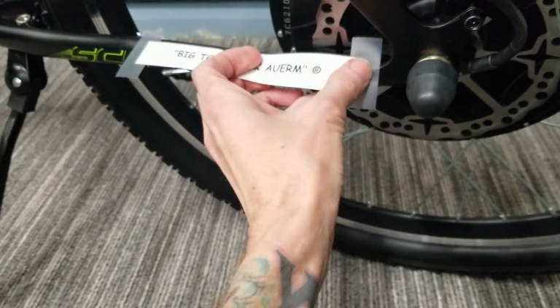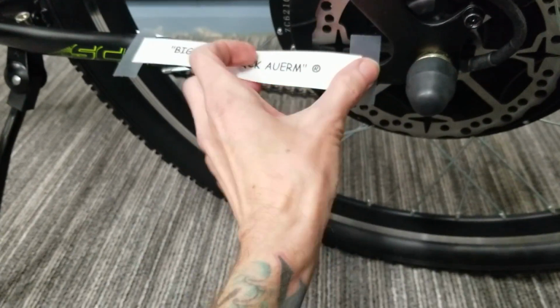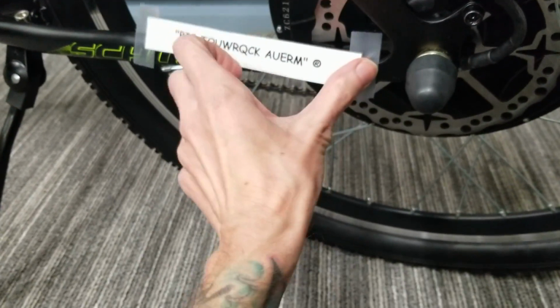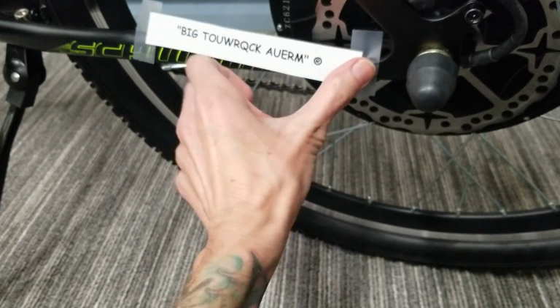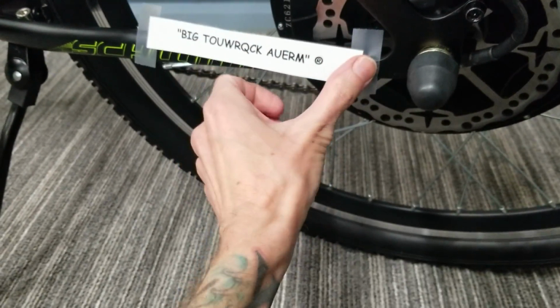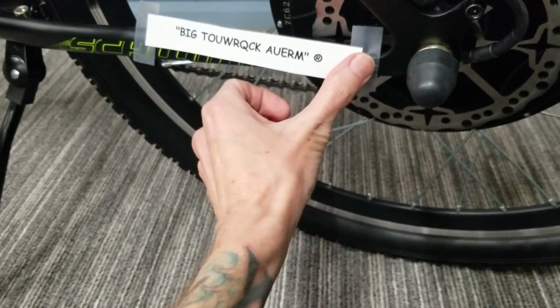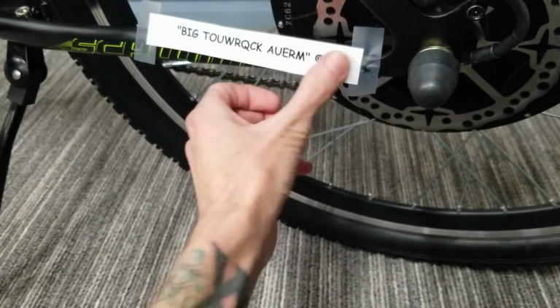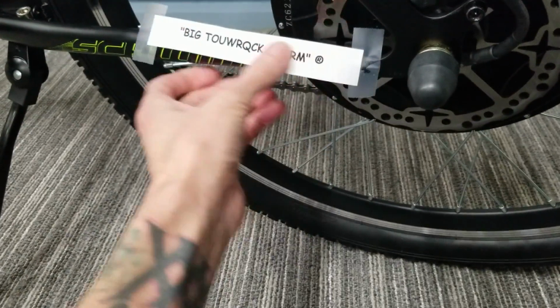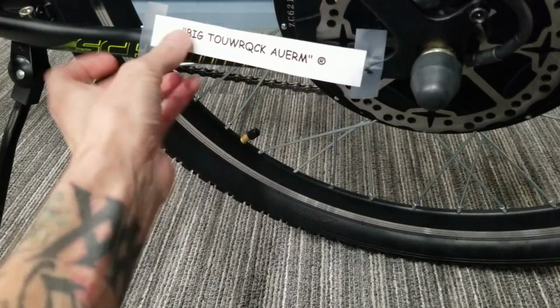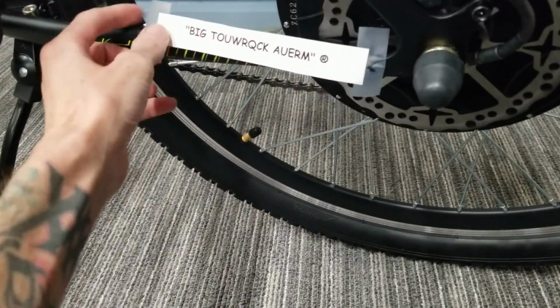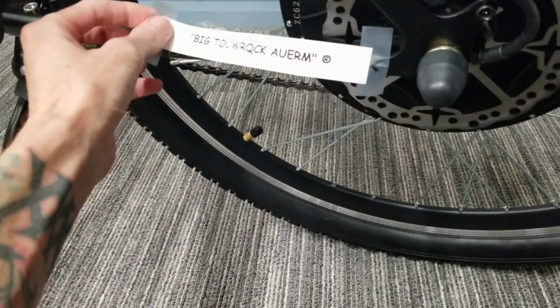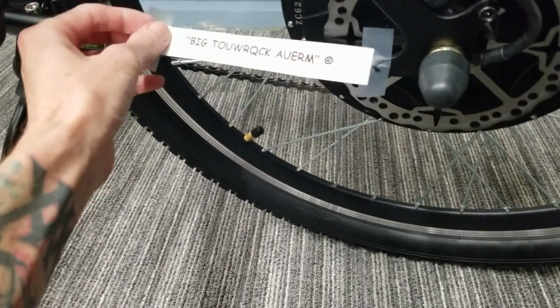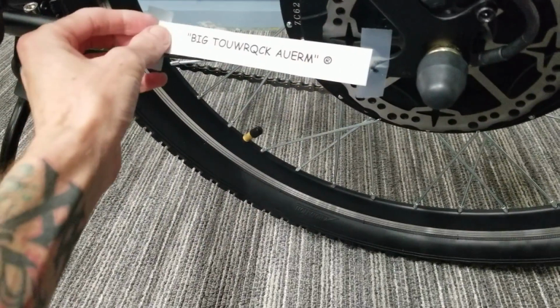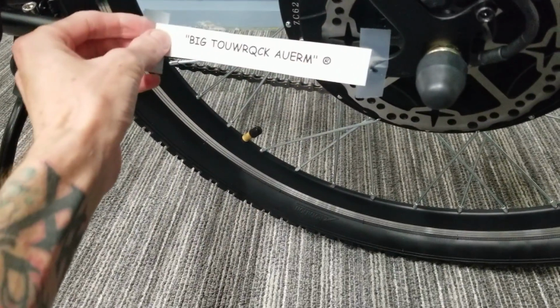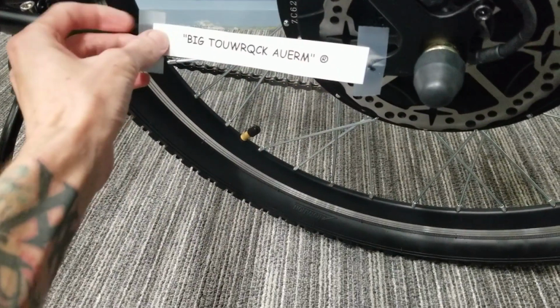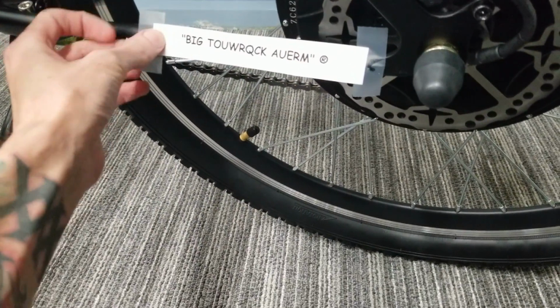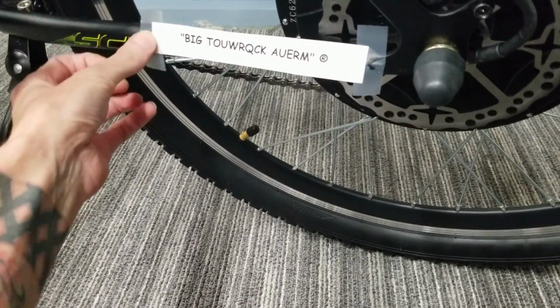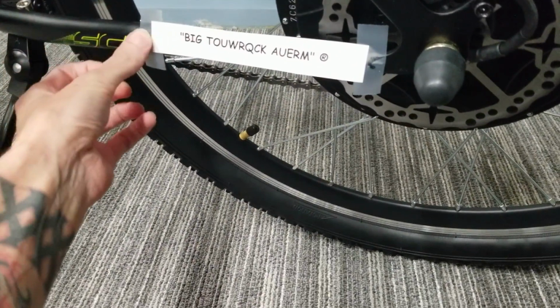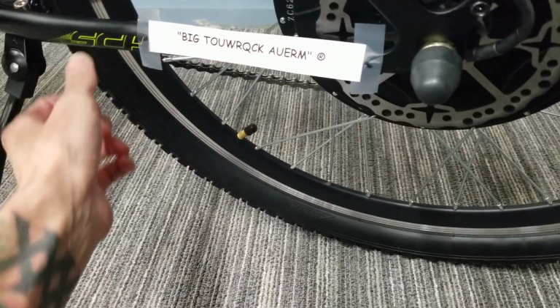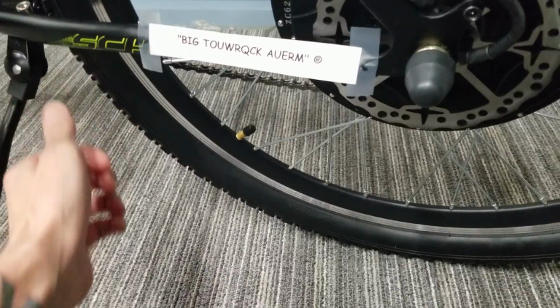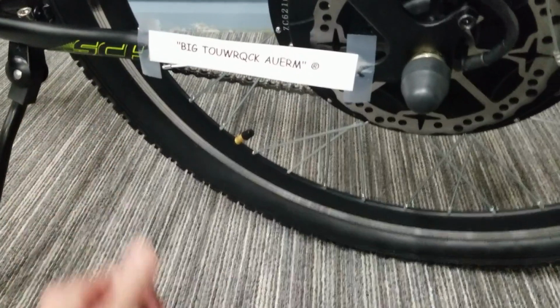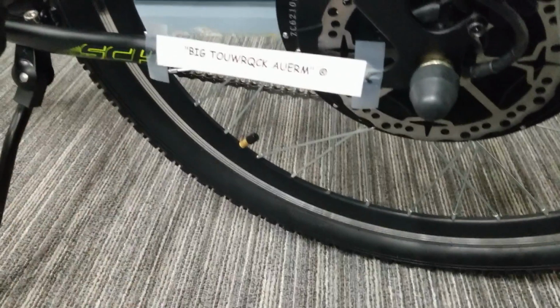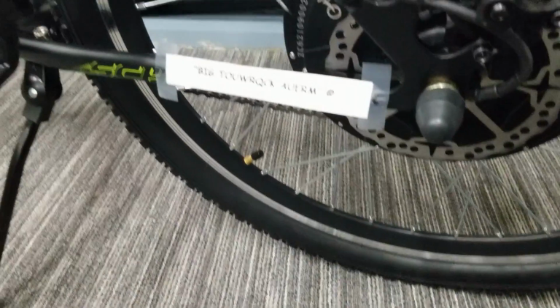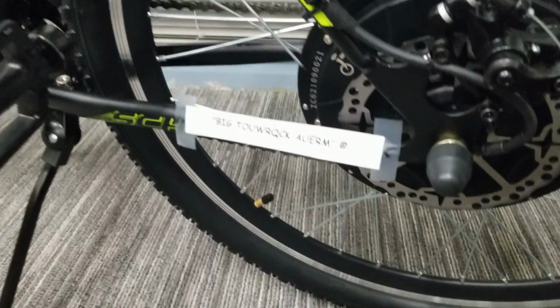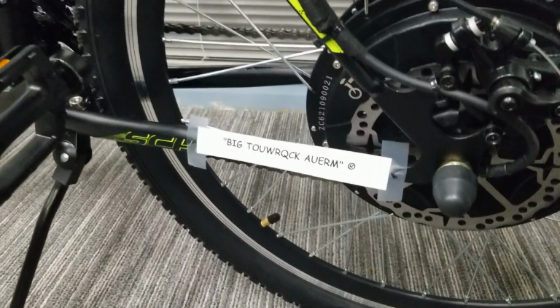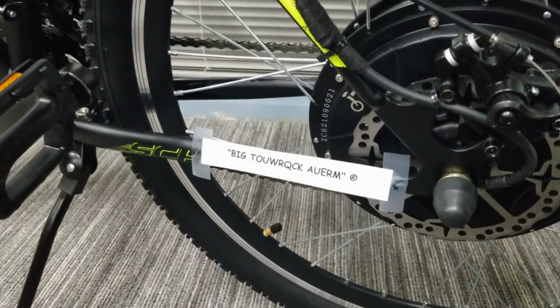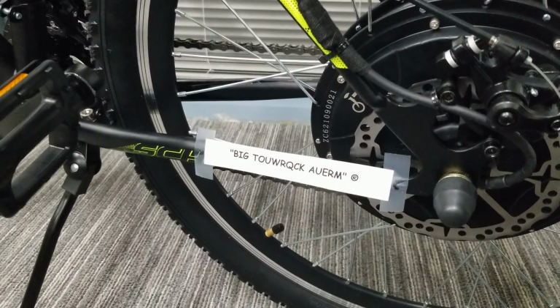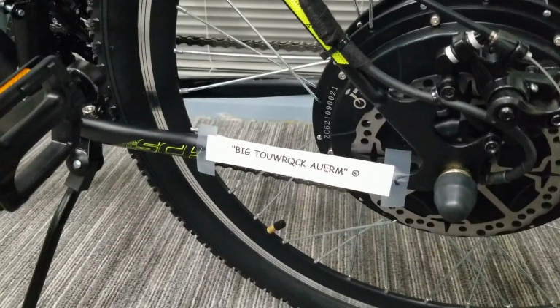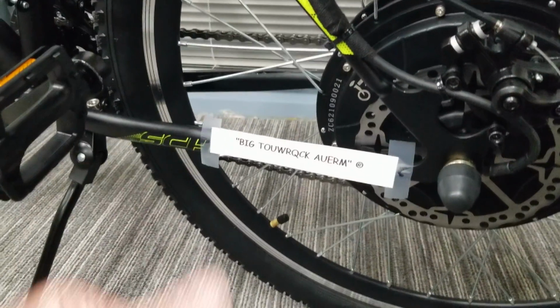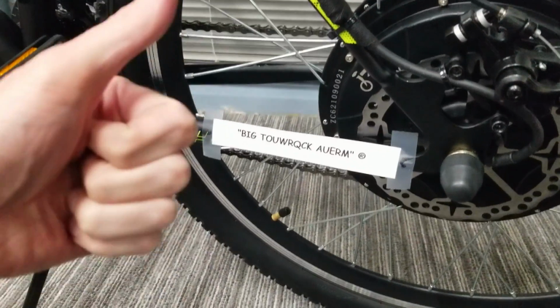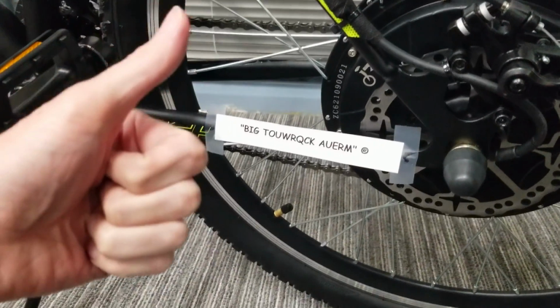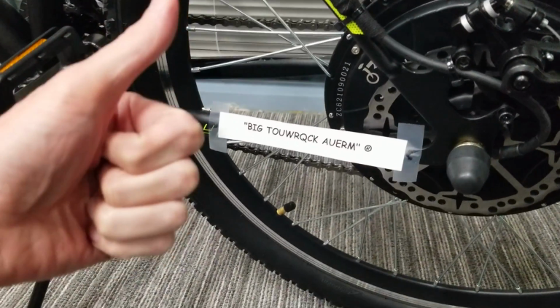We're doing this one mostly ASMR style, so bring along your big ass torque arms and let's go!